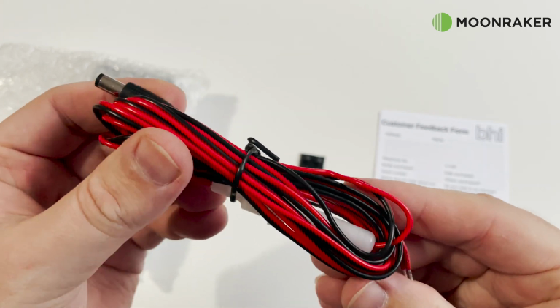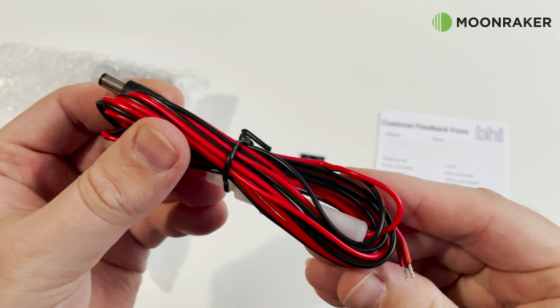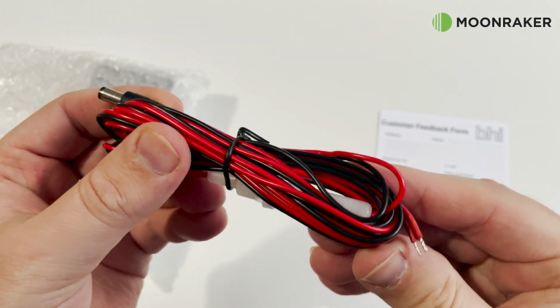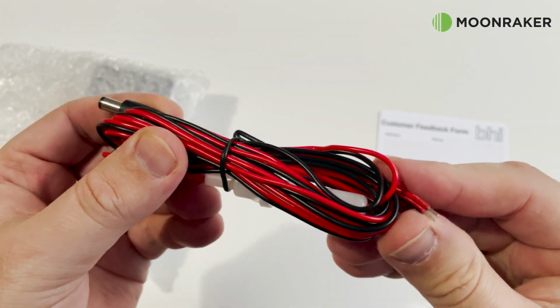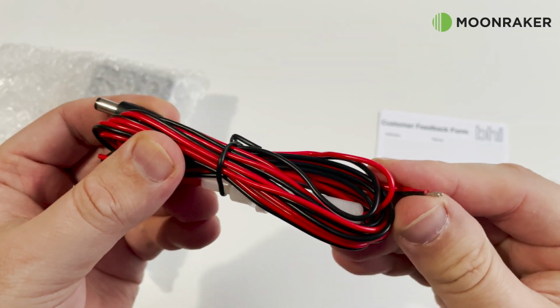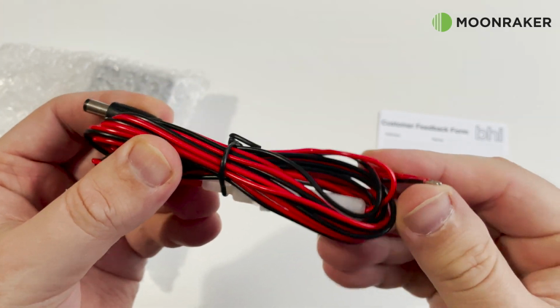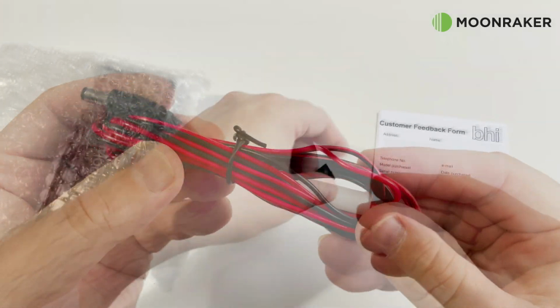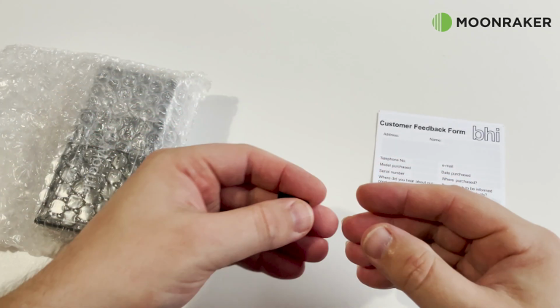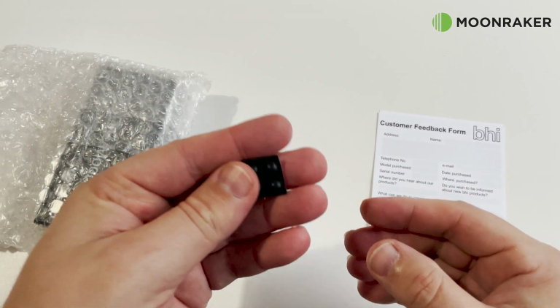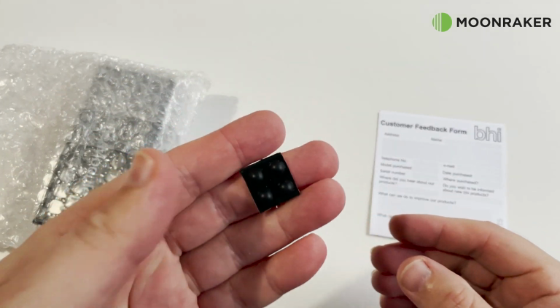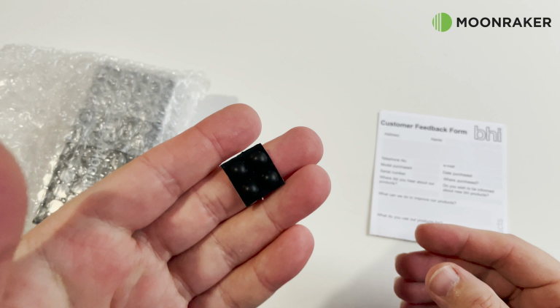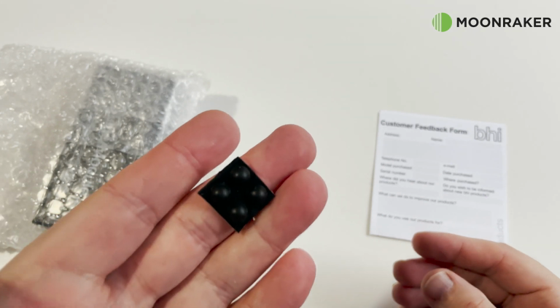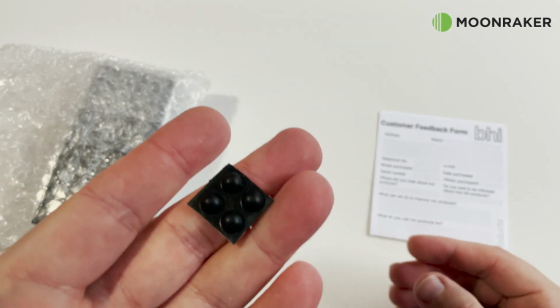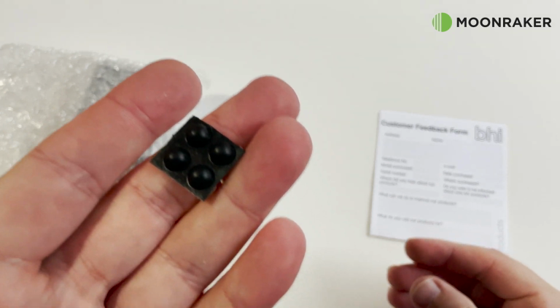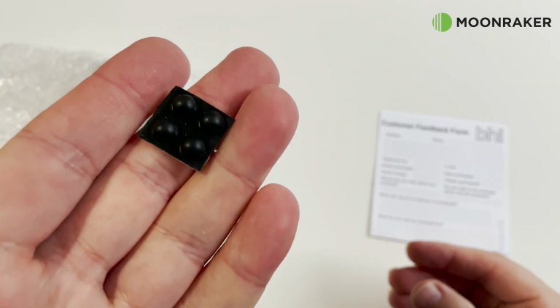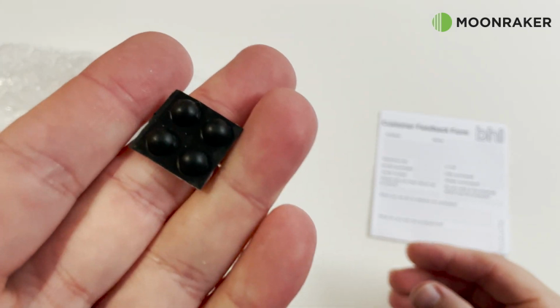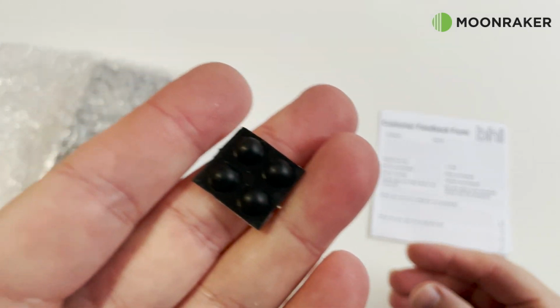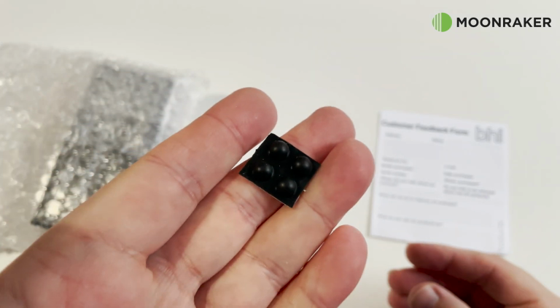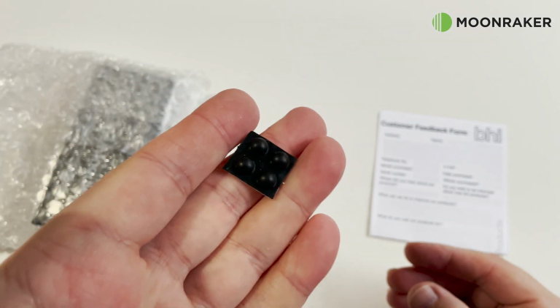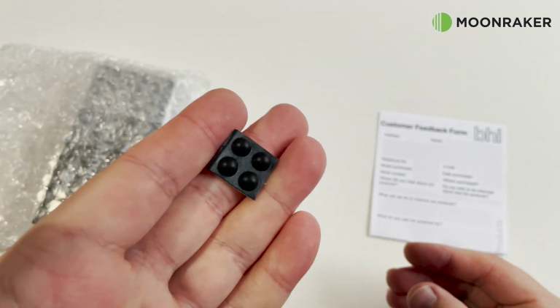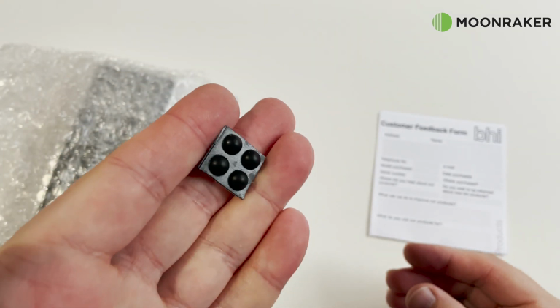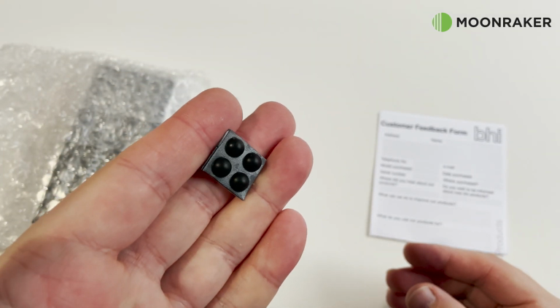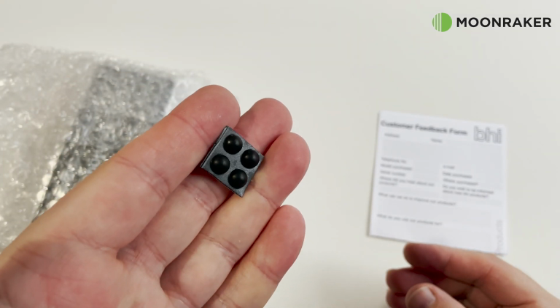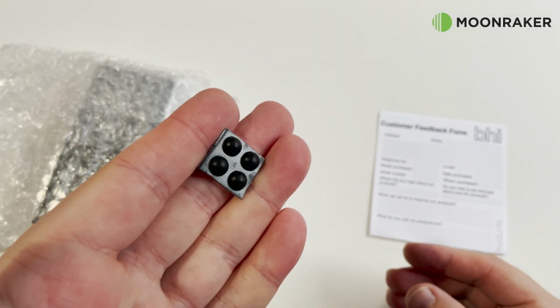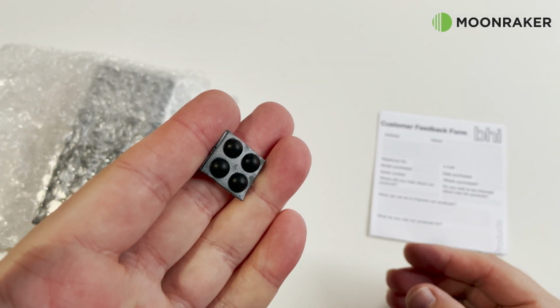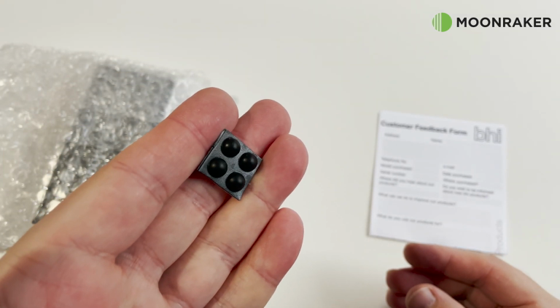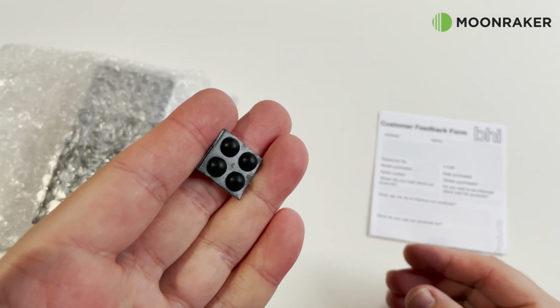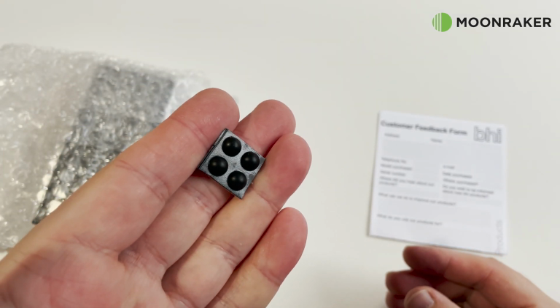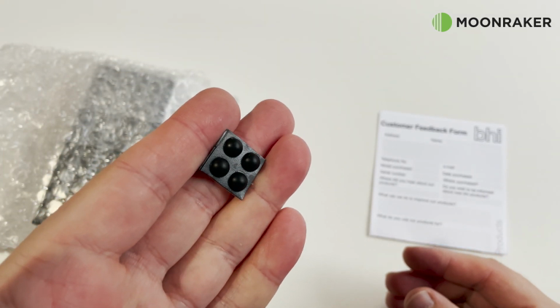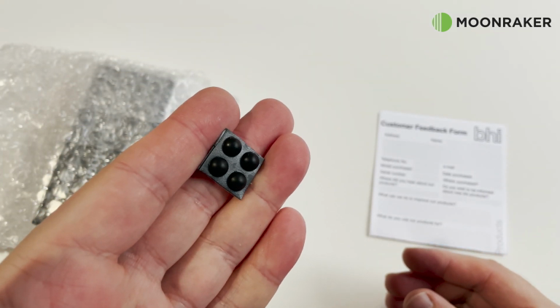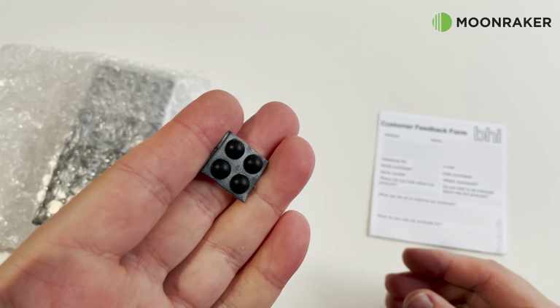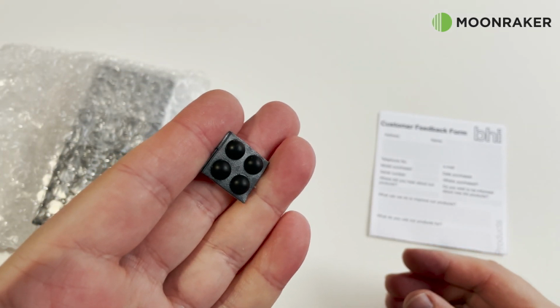The BHI inline module also comes with 4 sticky rubber feet so that if desk mounting, the DSP will stay in place.